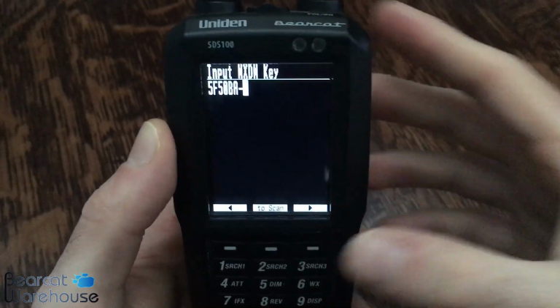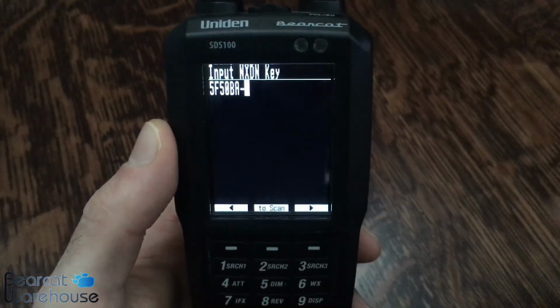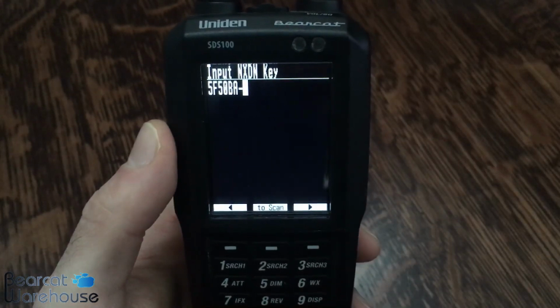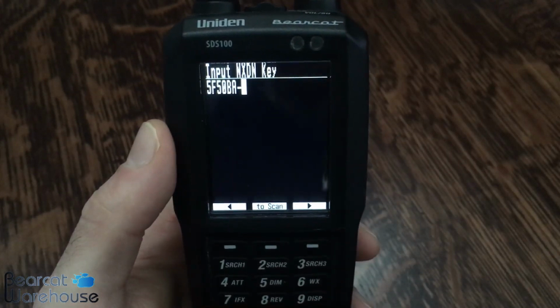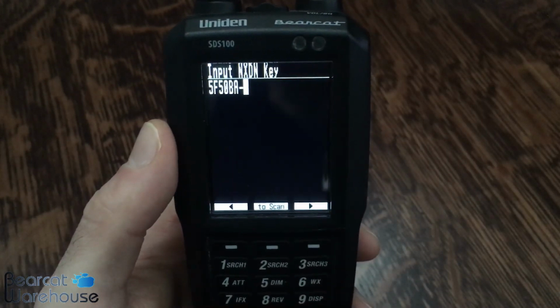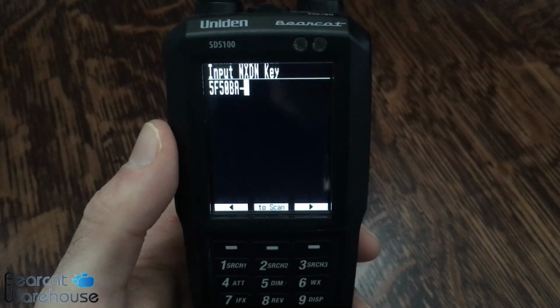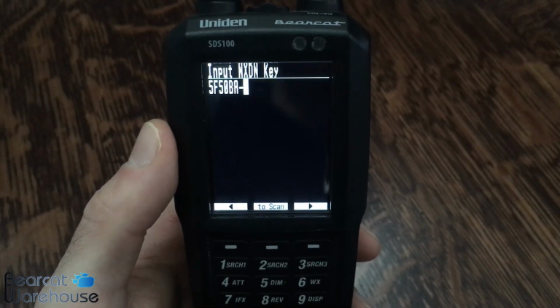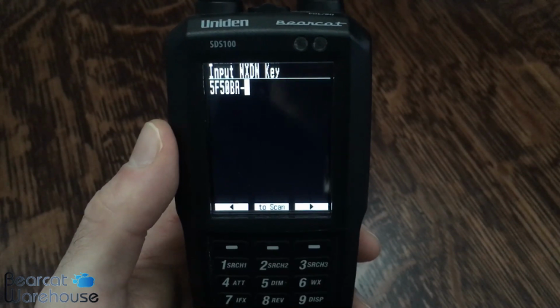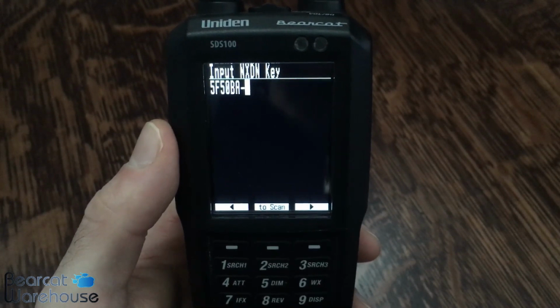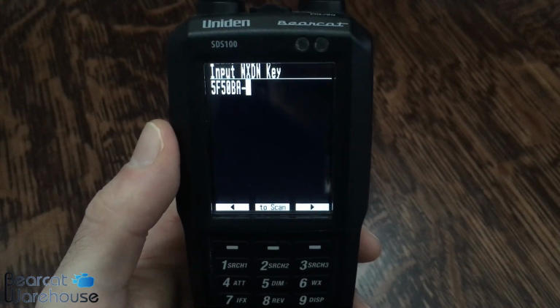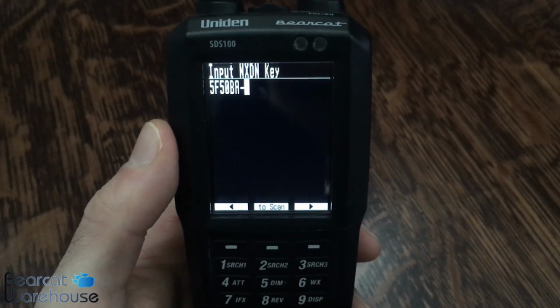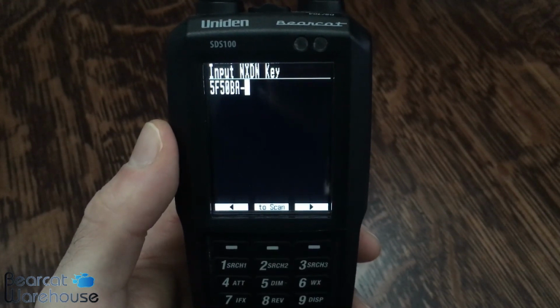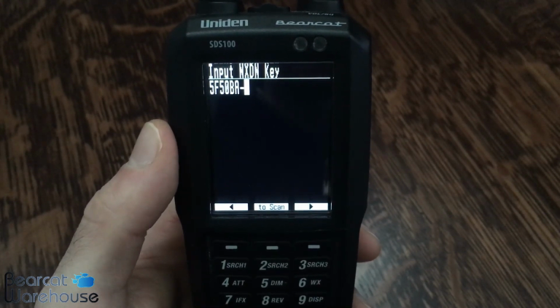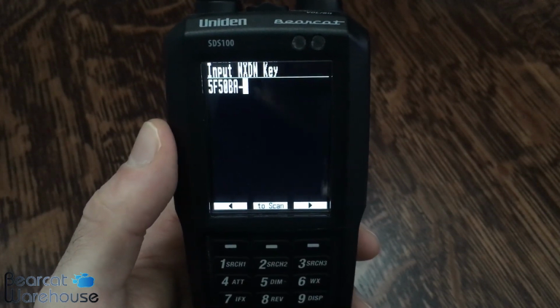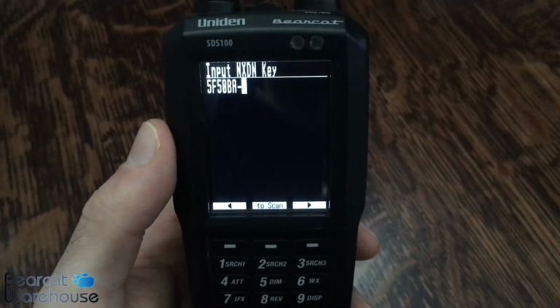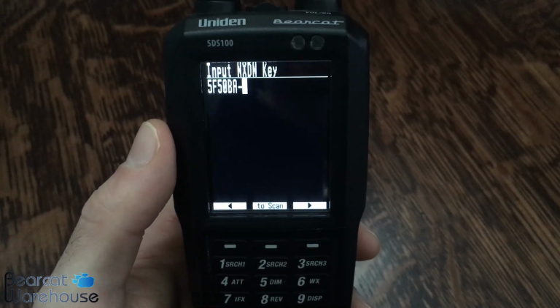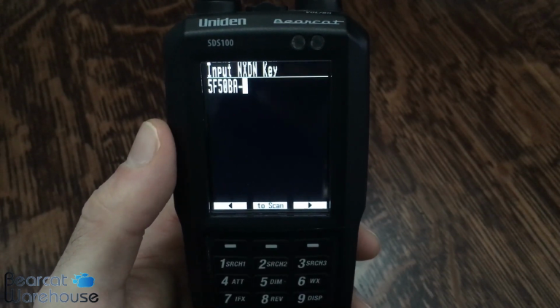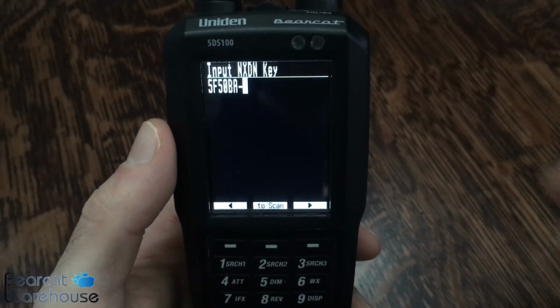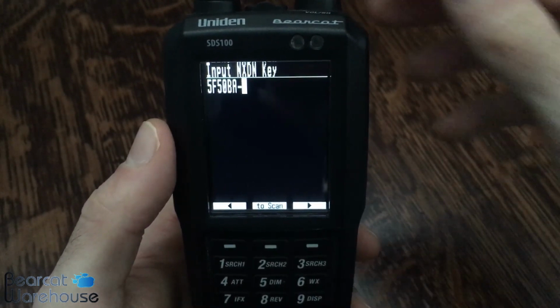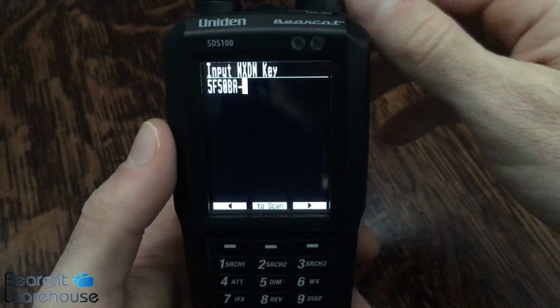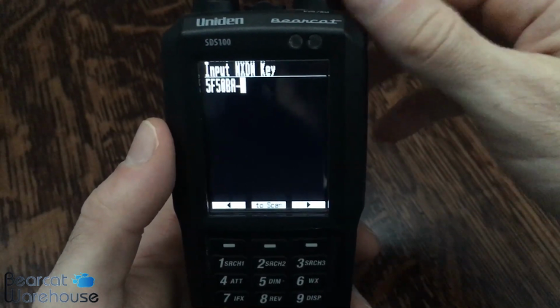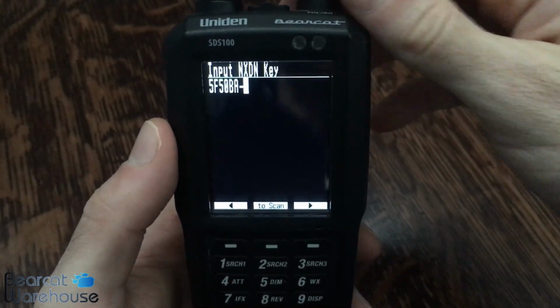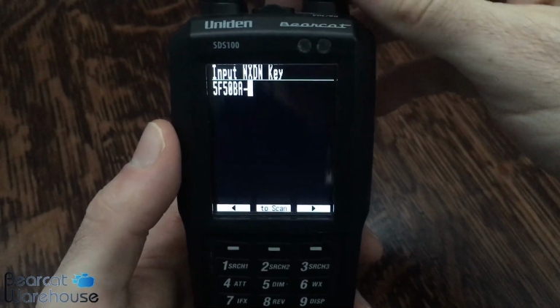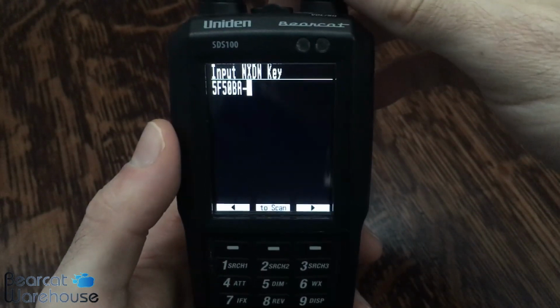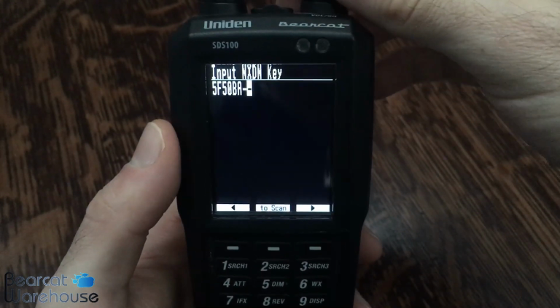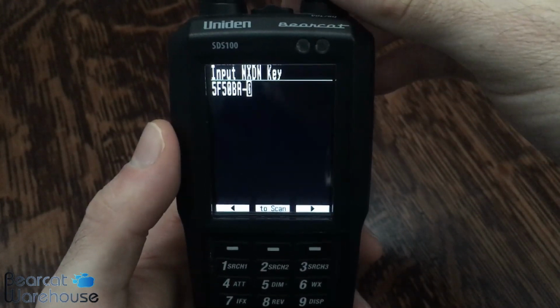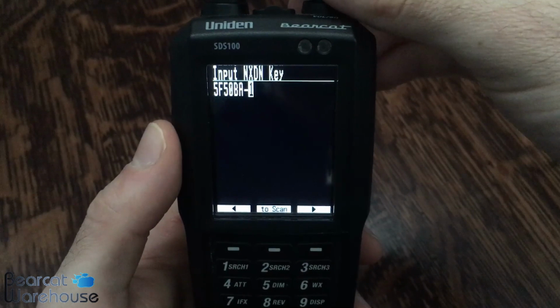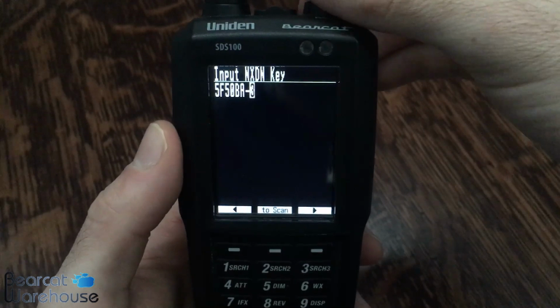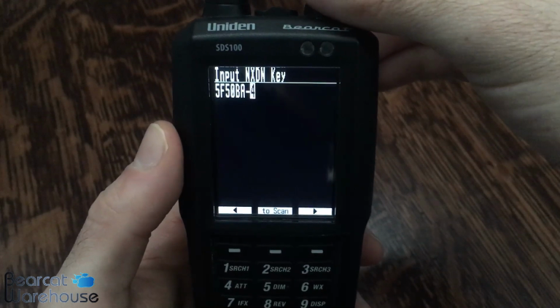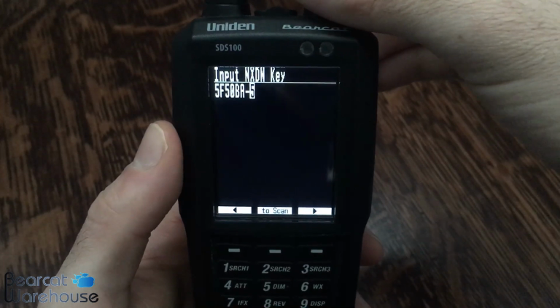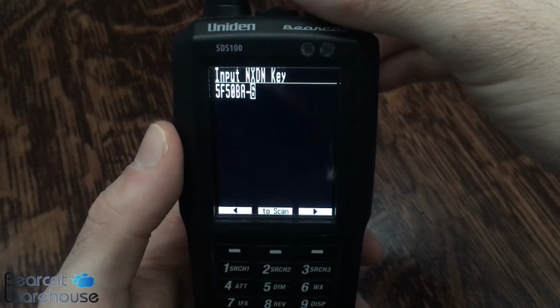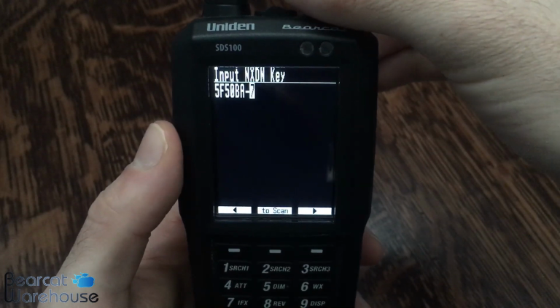I'll show you one more time the next set of numbers just so you get the hang of it. So the next digit is 8.